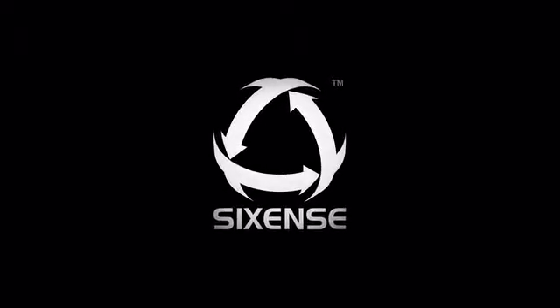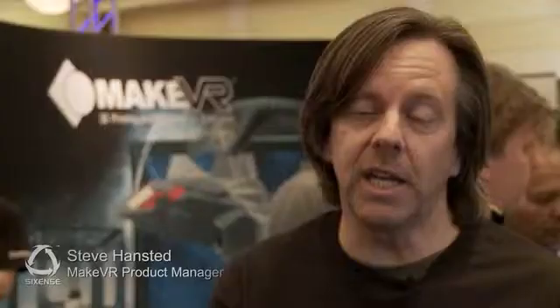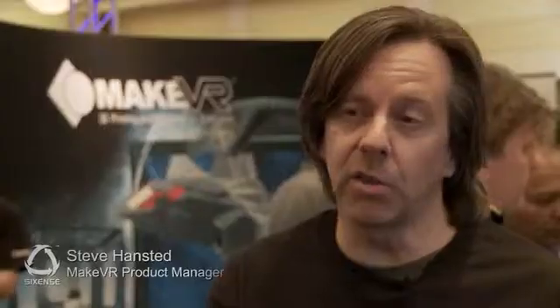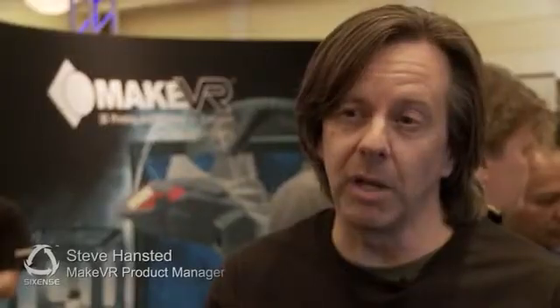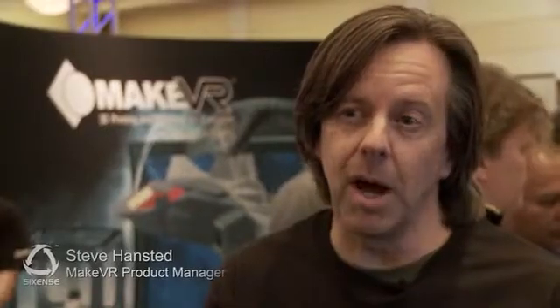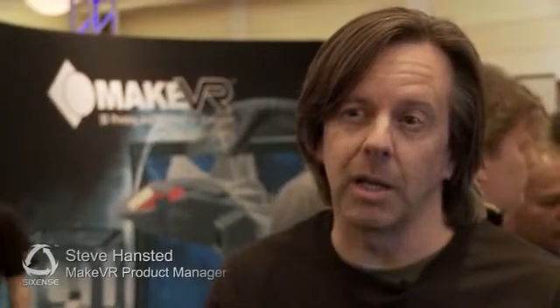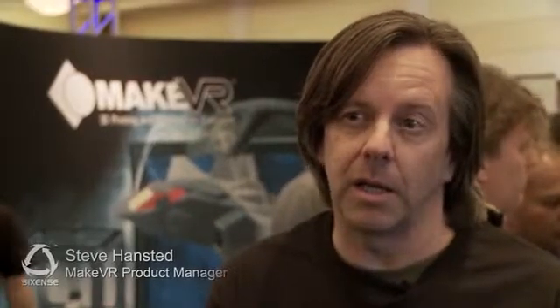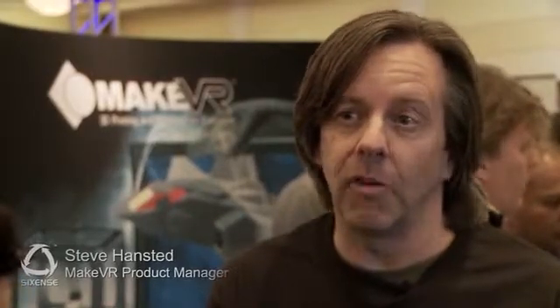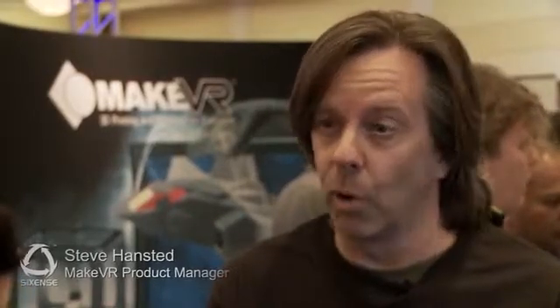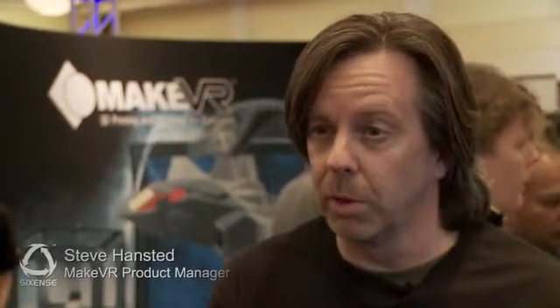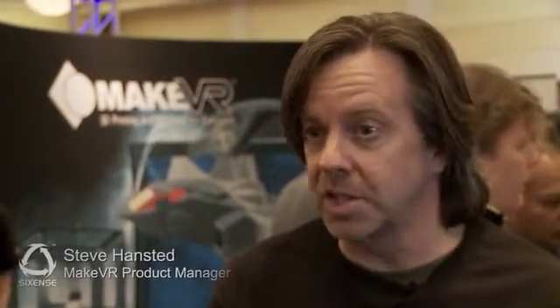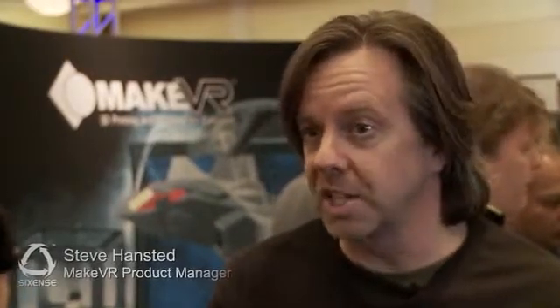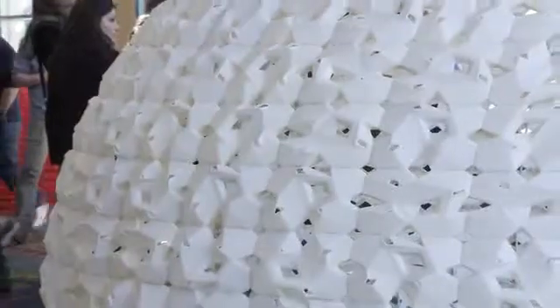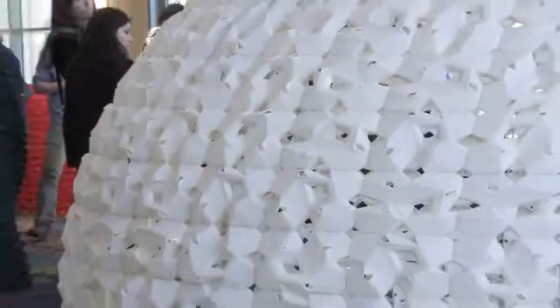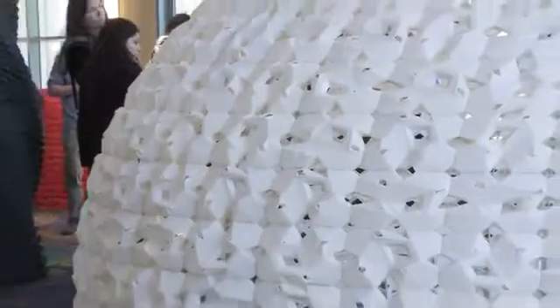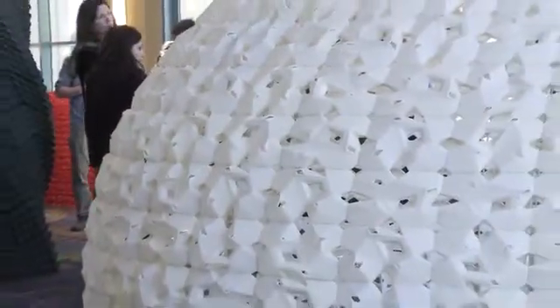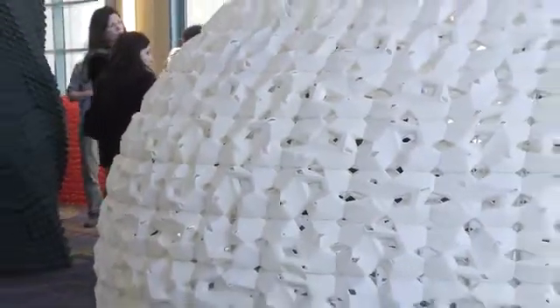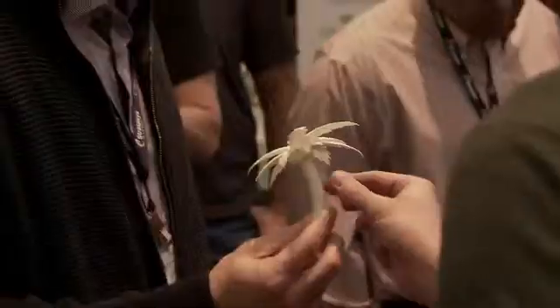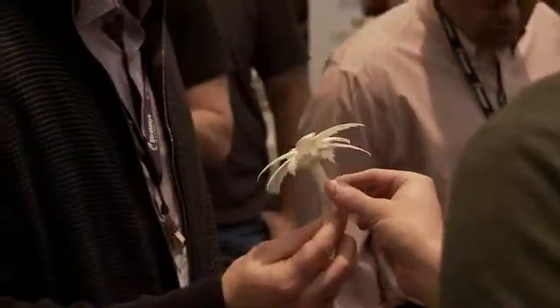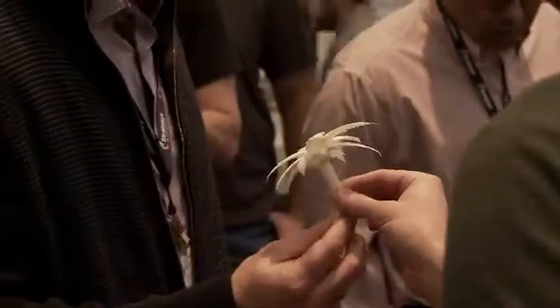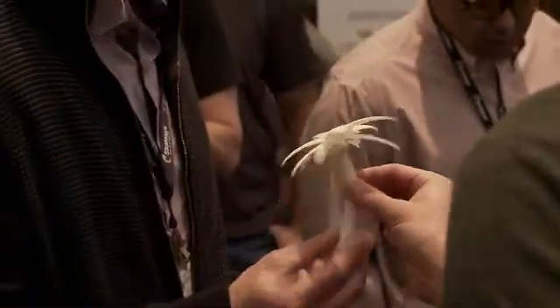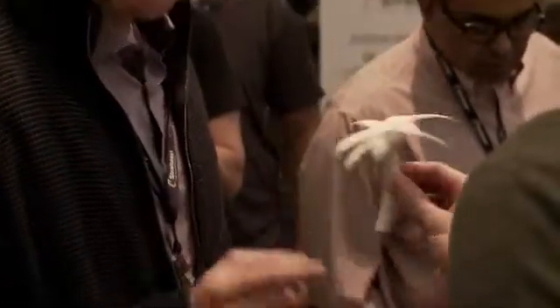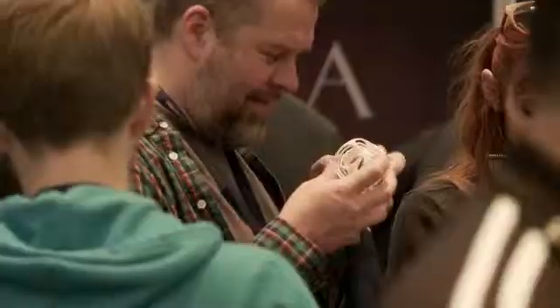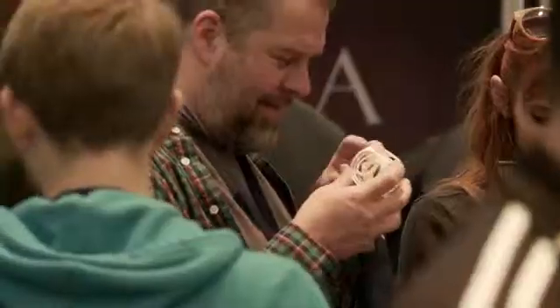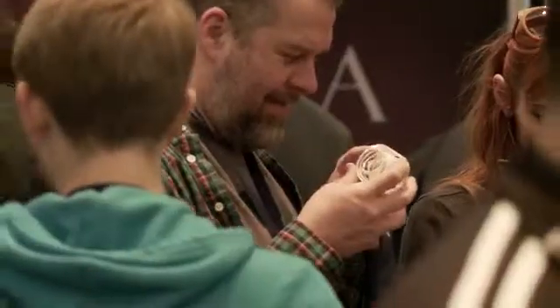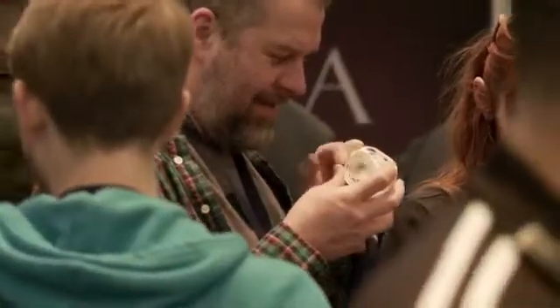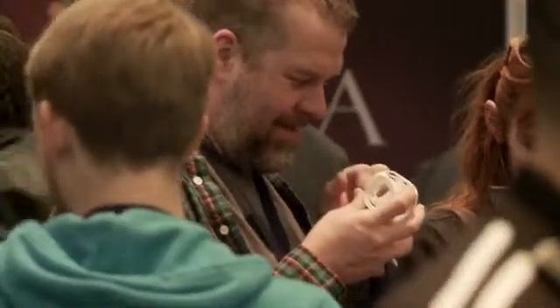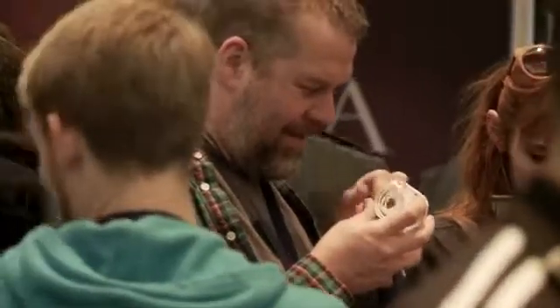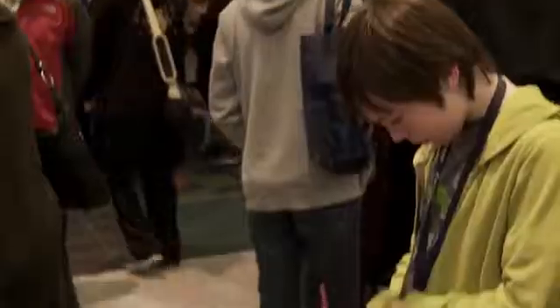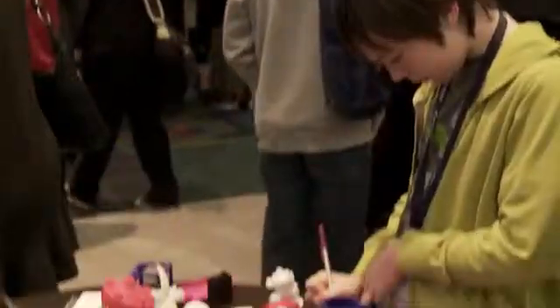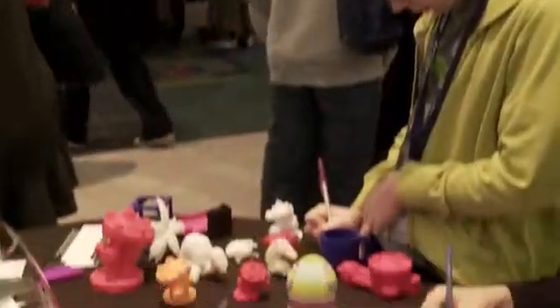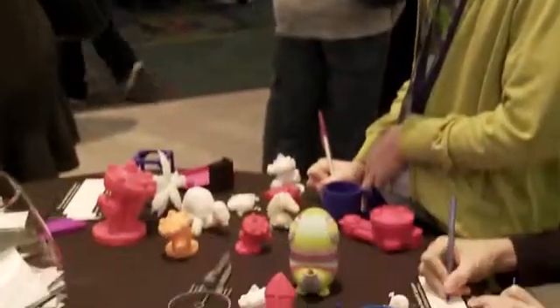Making 3D modeling affordable and accessible to everyone has always been our goal. Kickstarter can help us make that a reality.